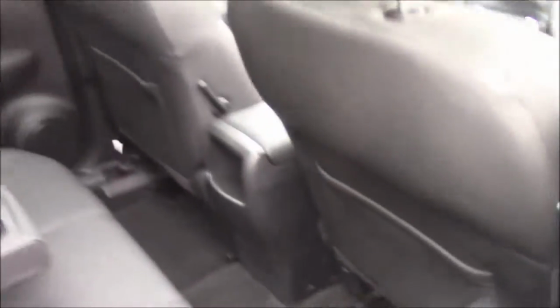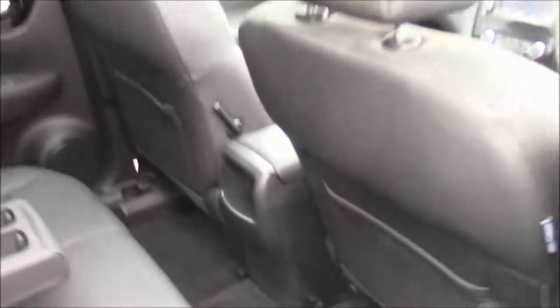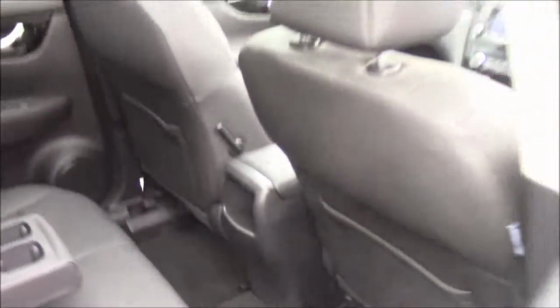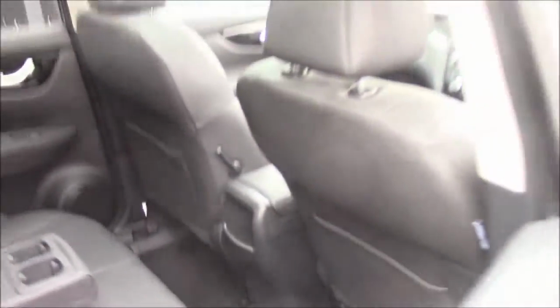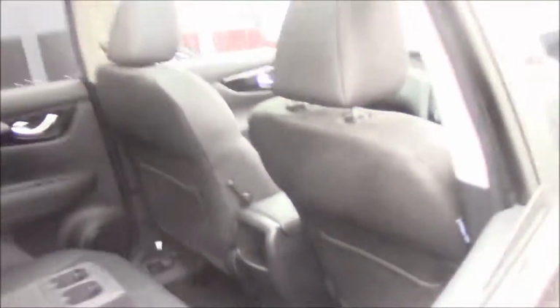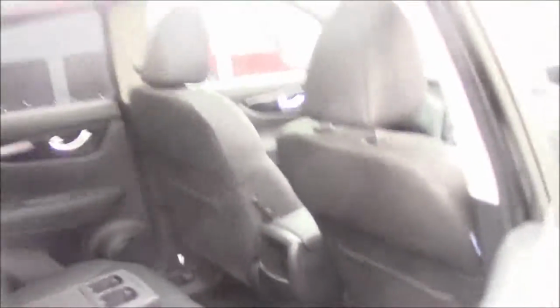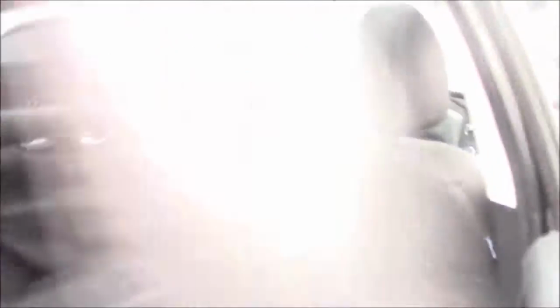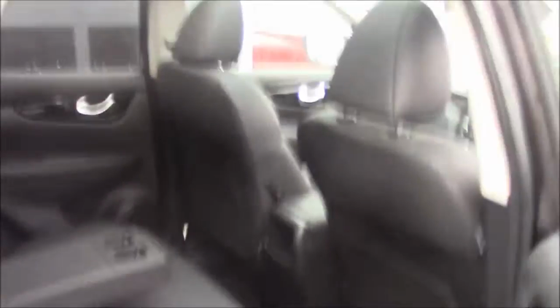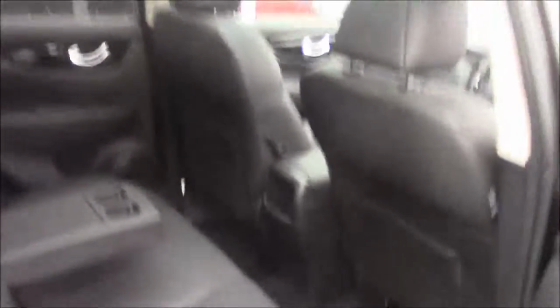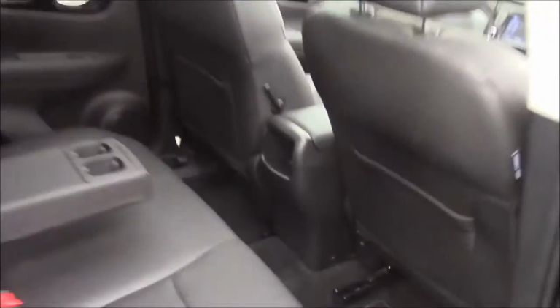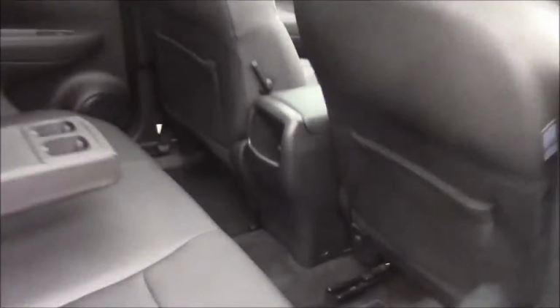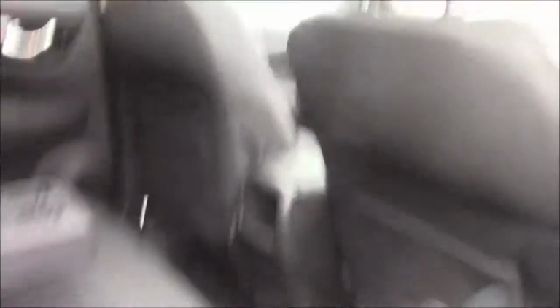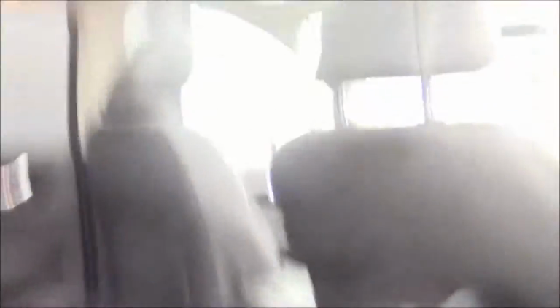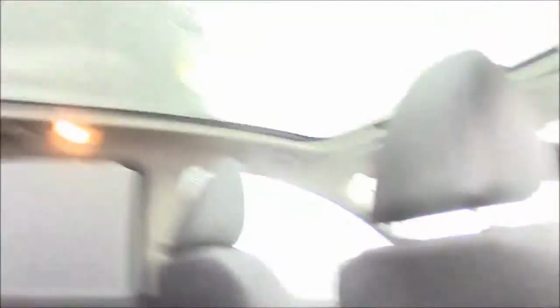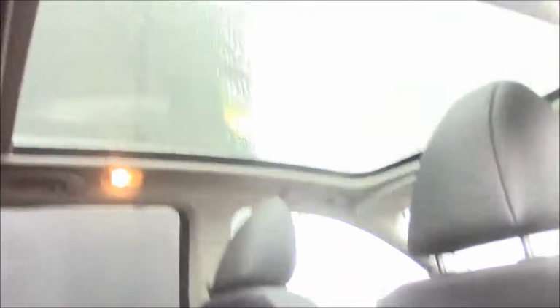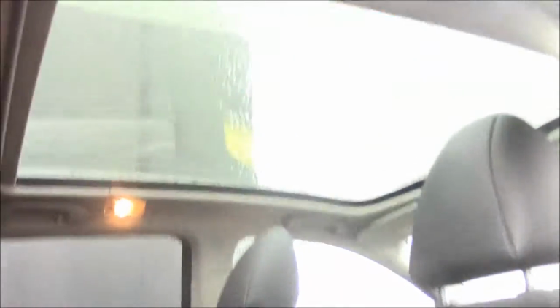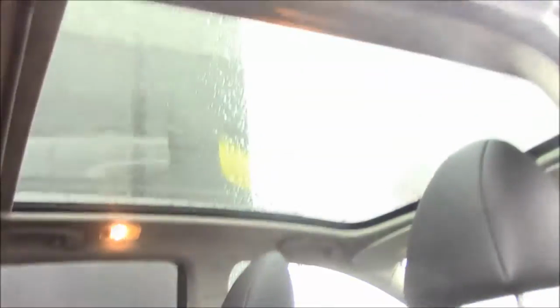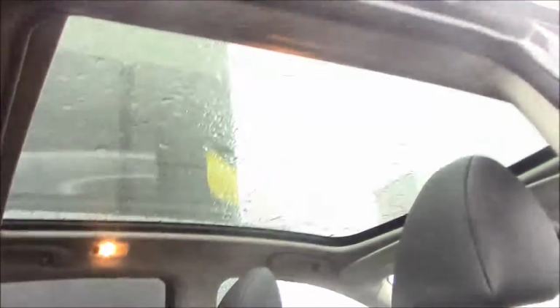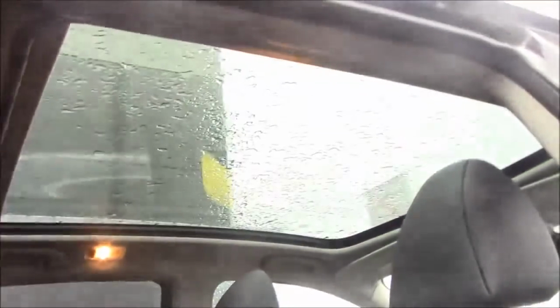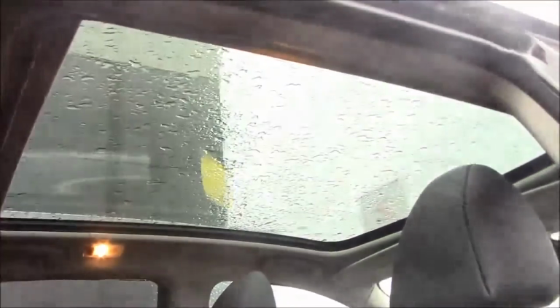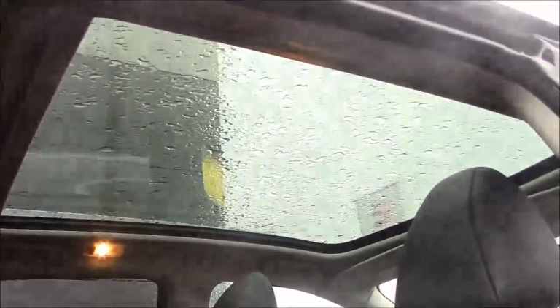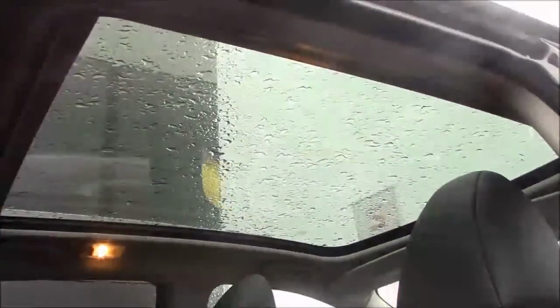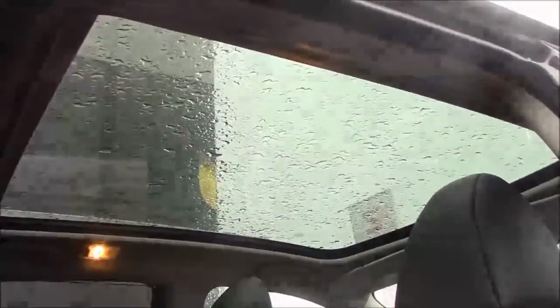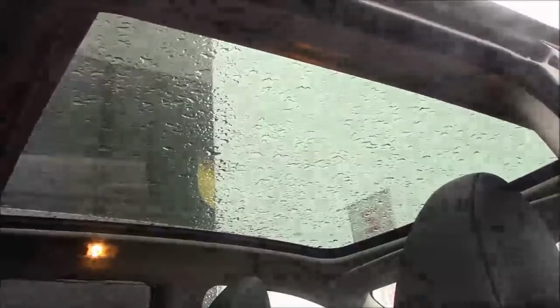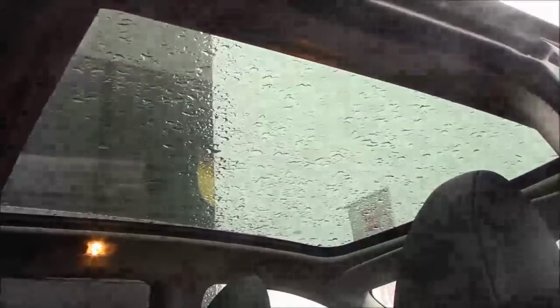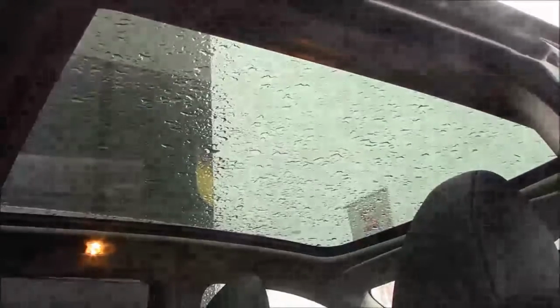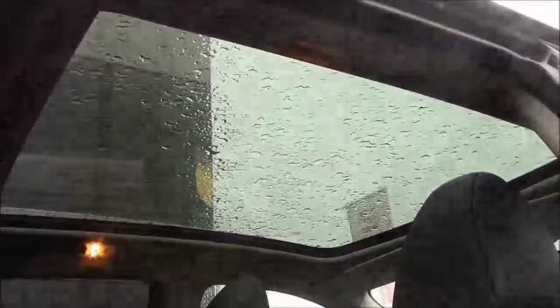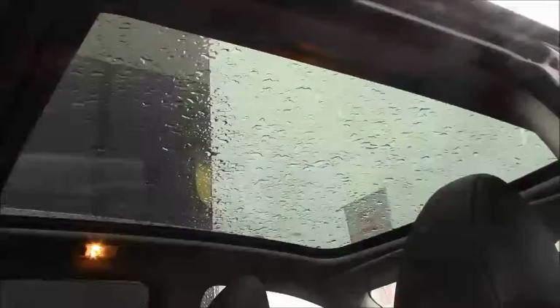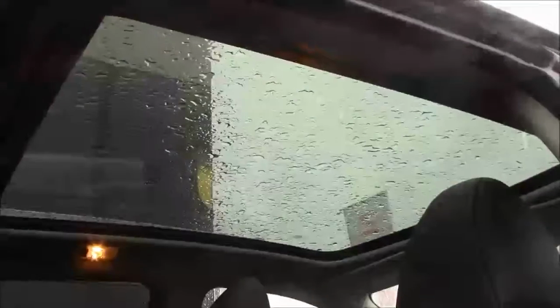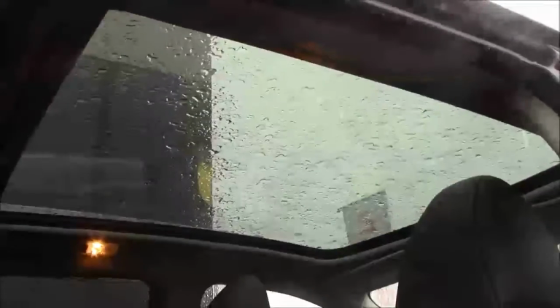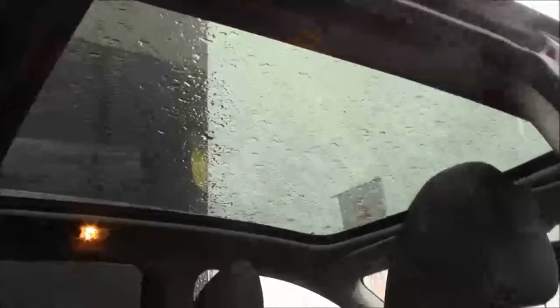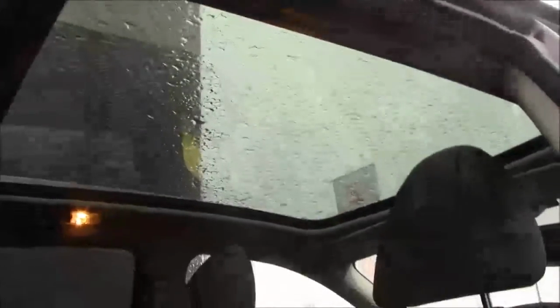One of the main features of the Tecna model is the panoramic sunroof, which spreads across the top of the cabin.